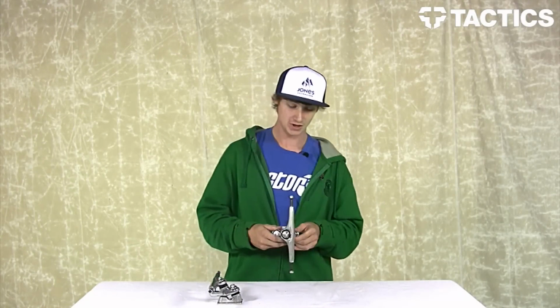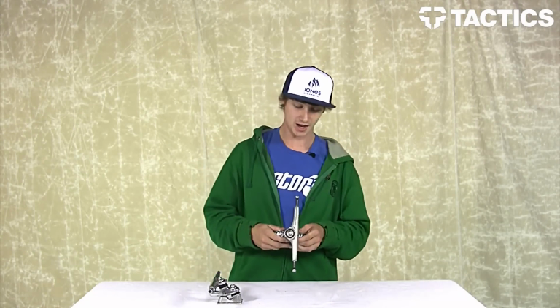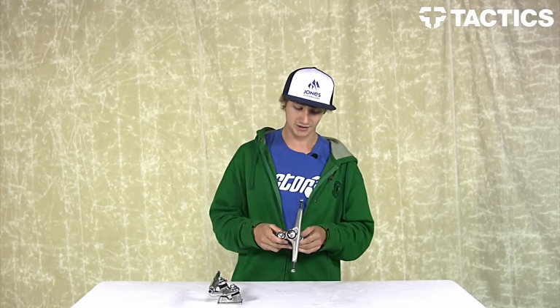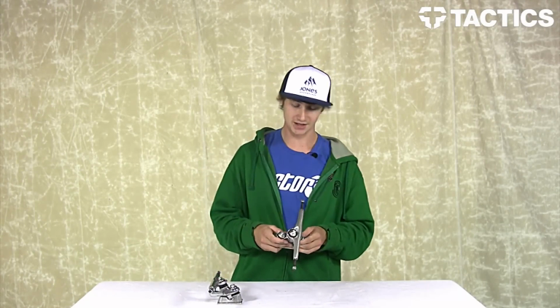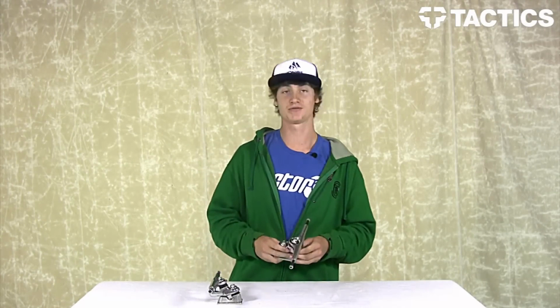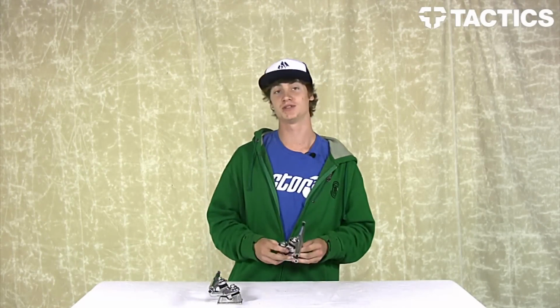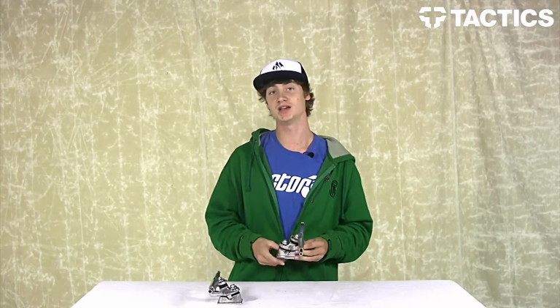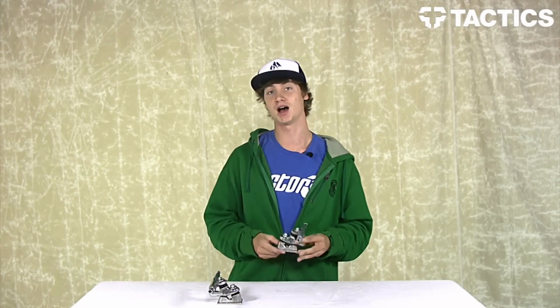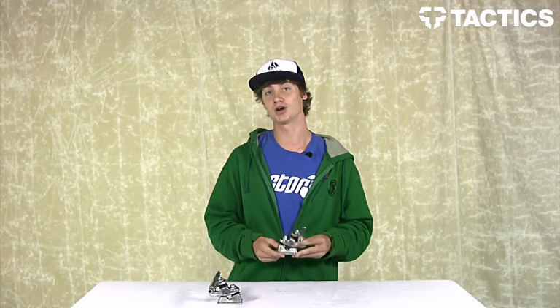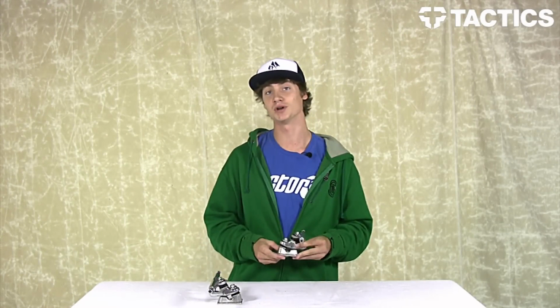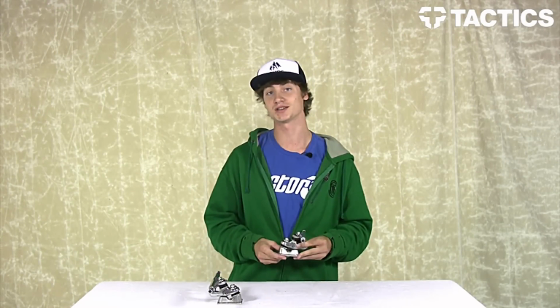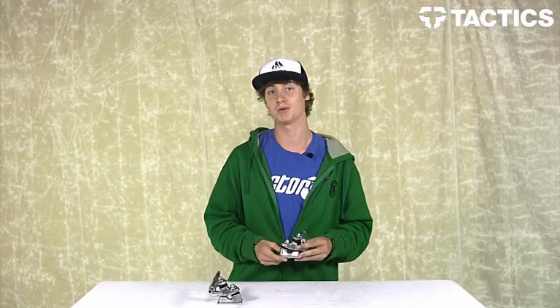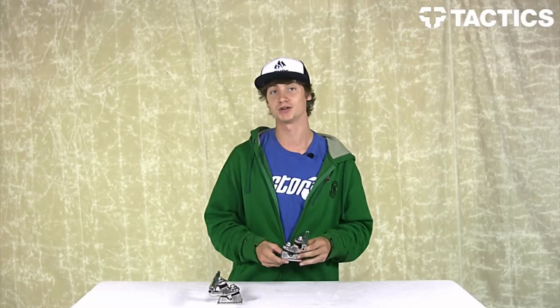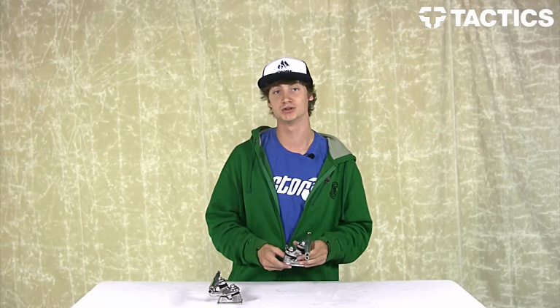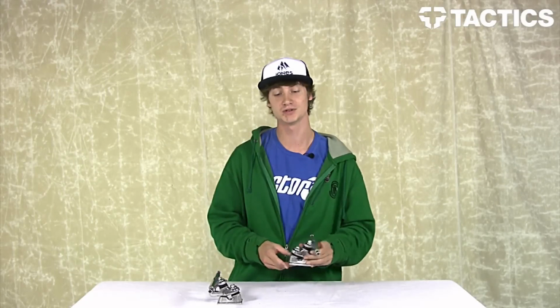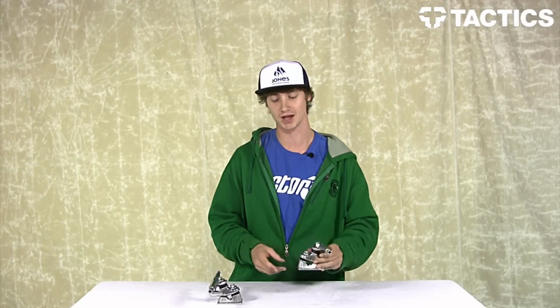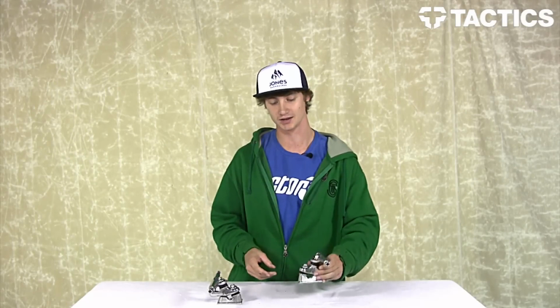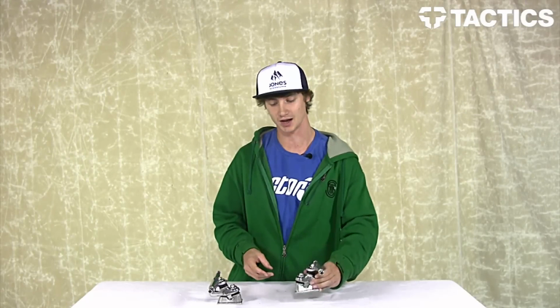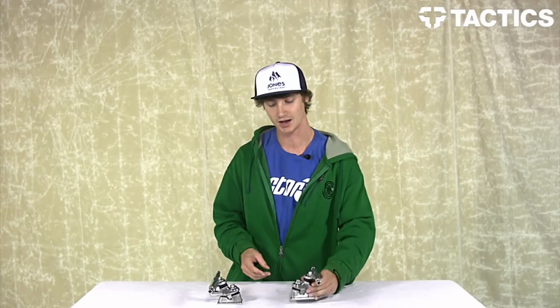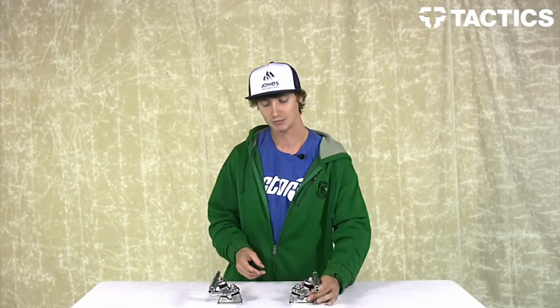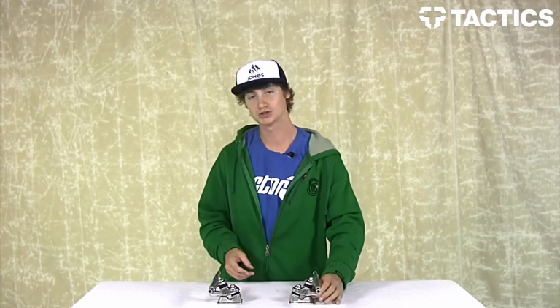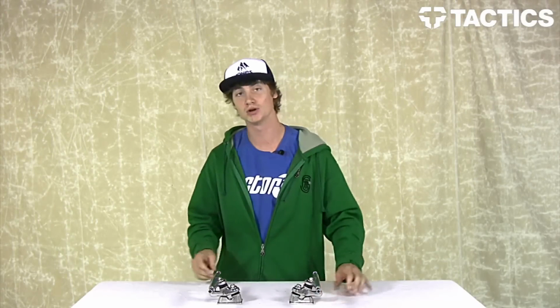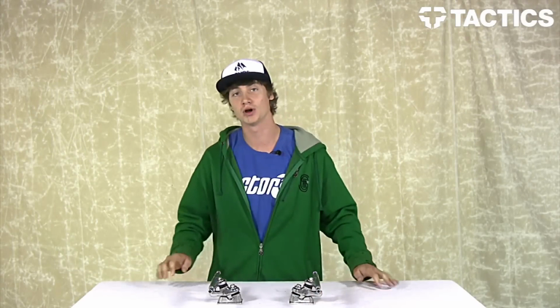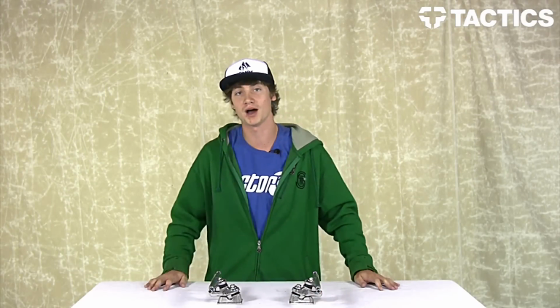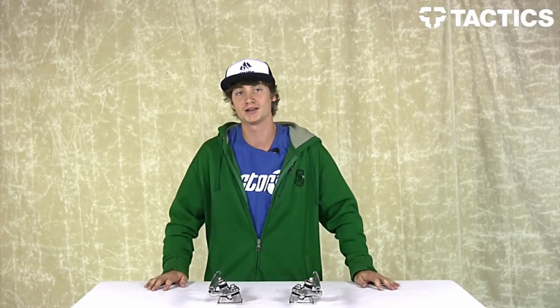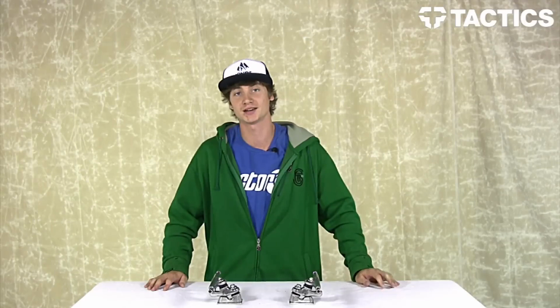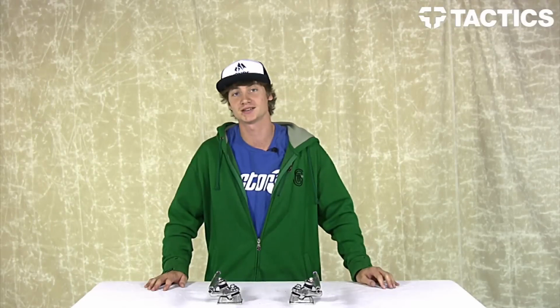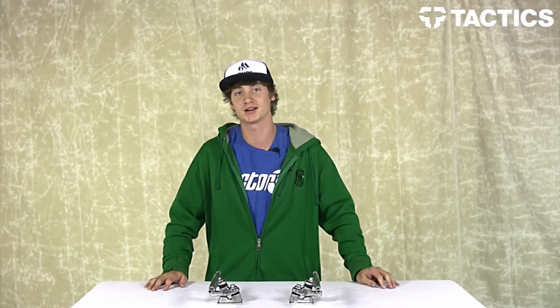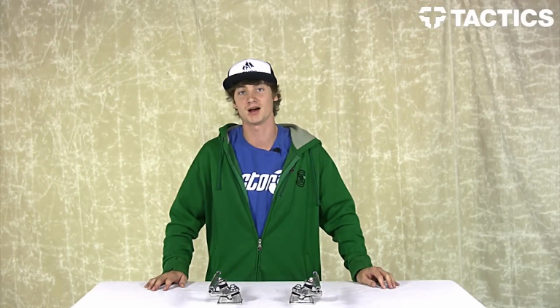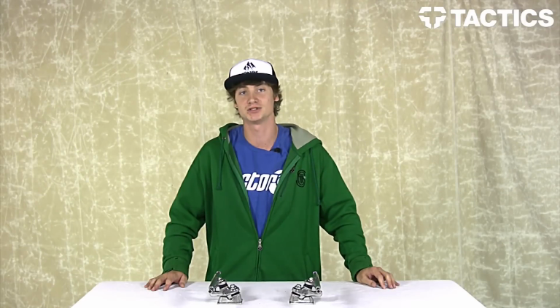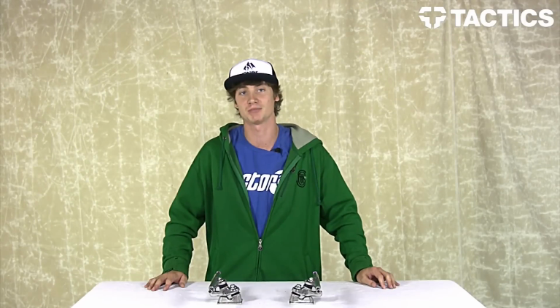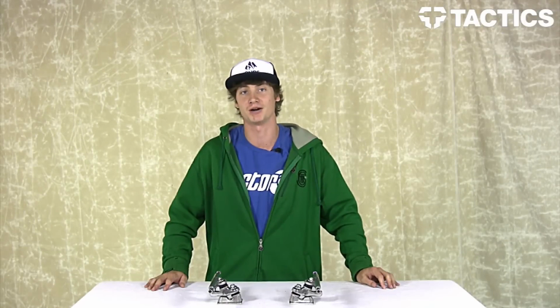That's it for the Gullwing Sidewinder 2s — make sure you go to Tactics.com and check them out.